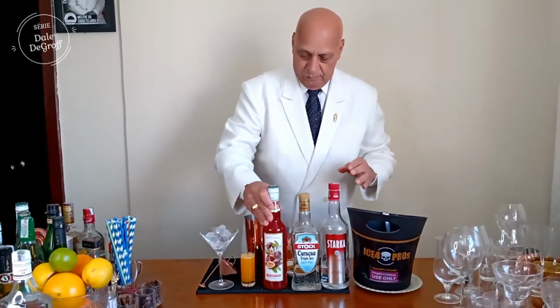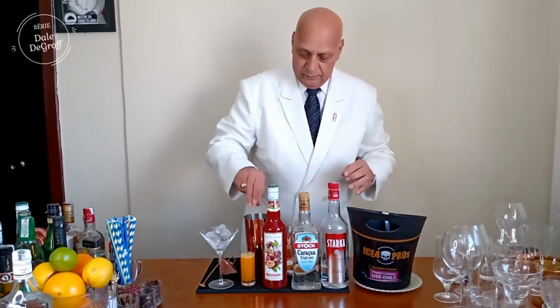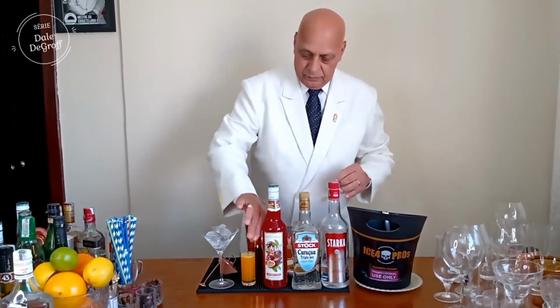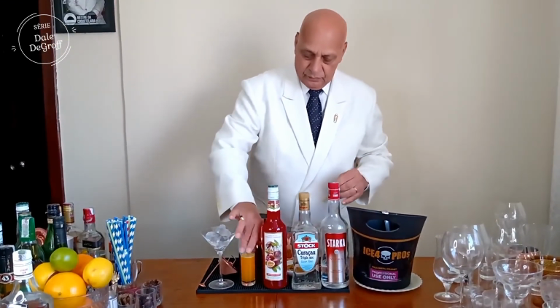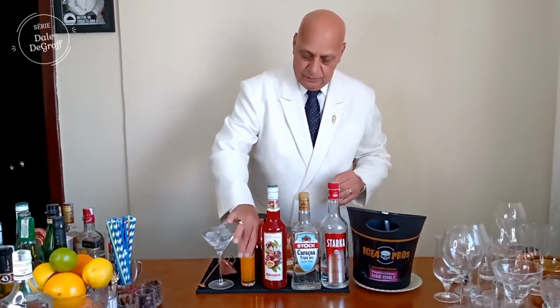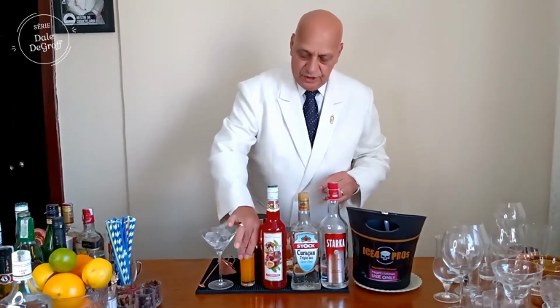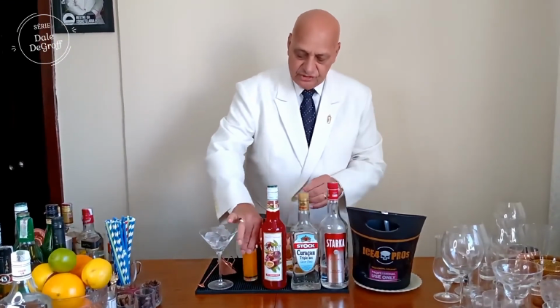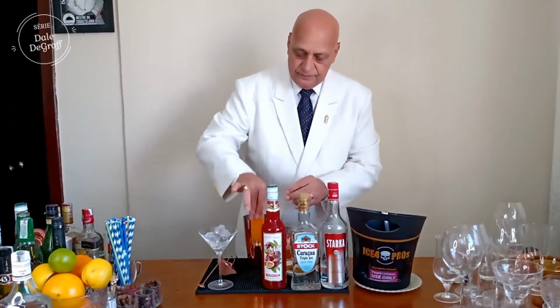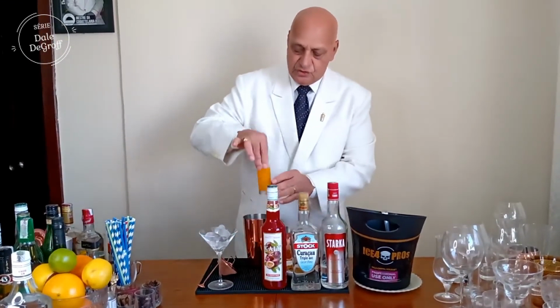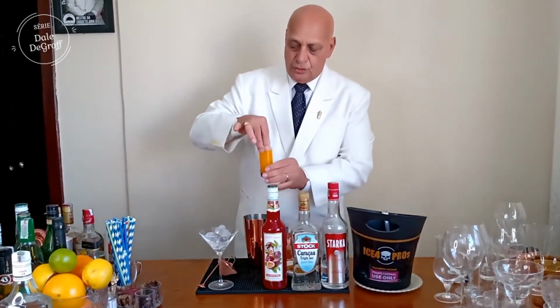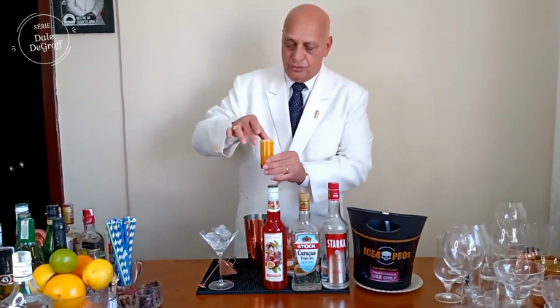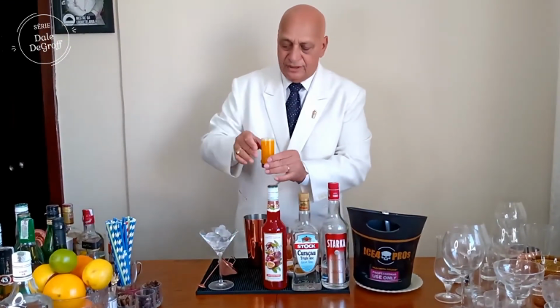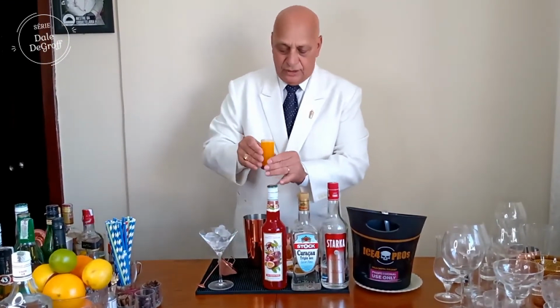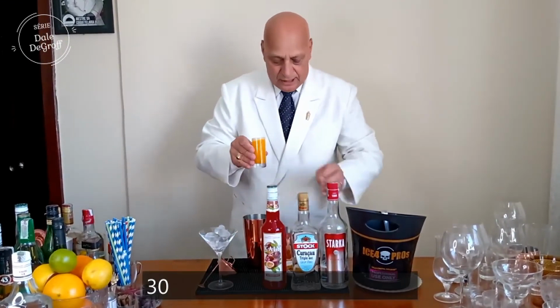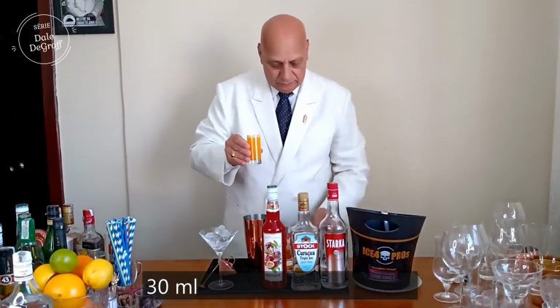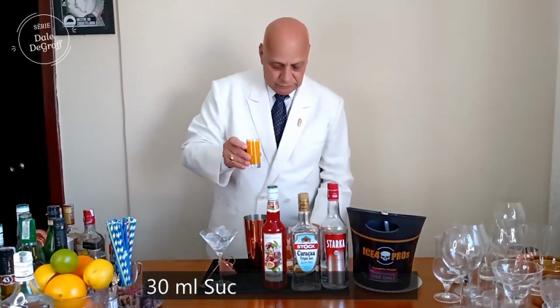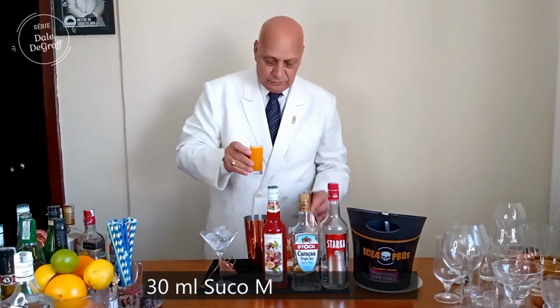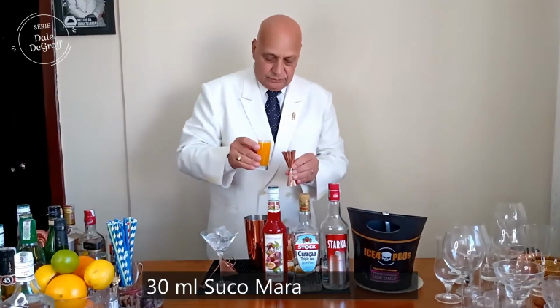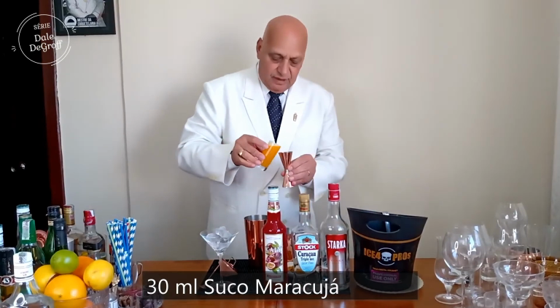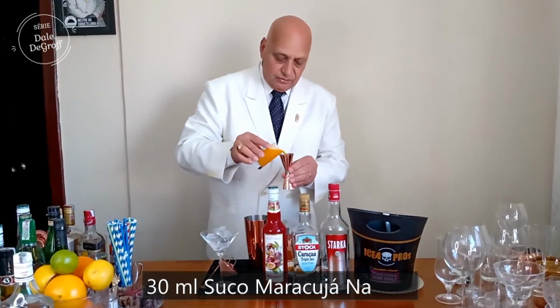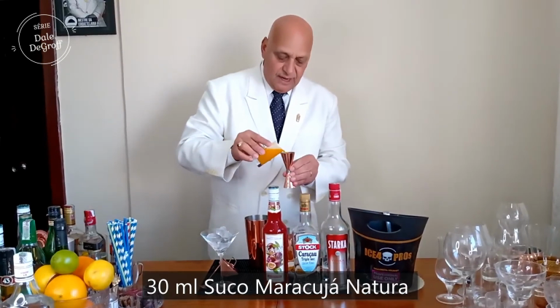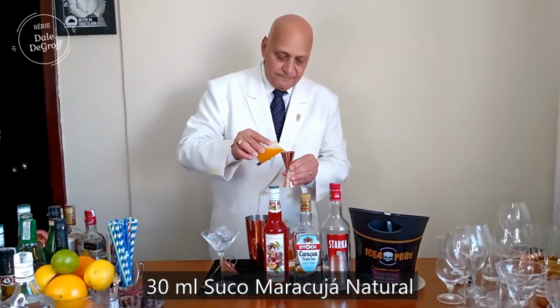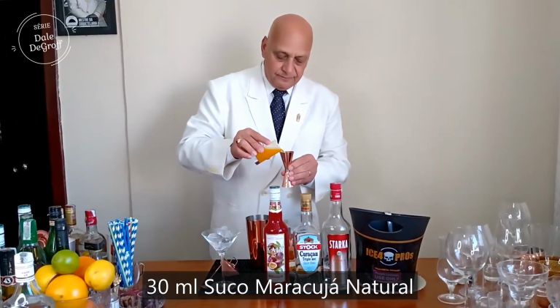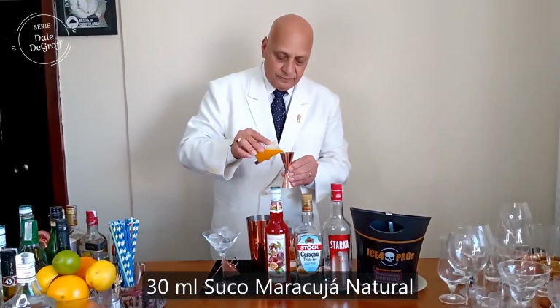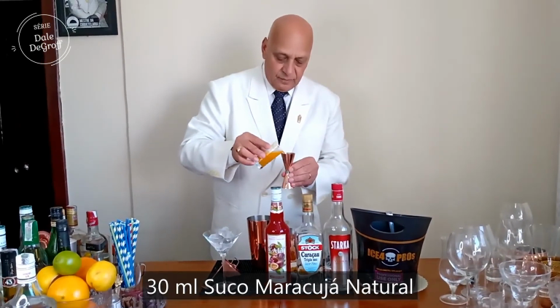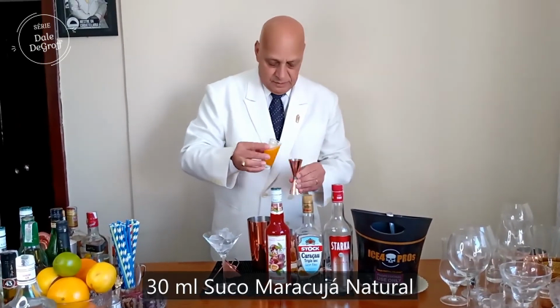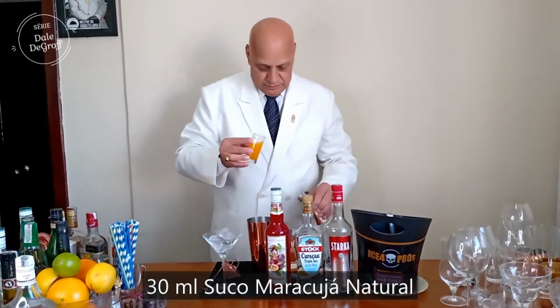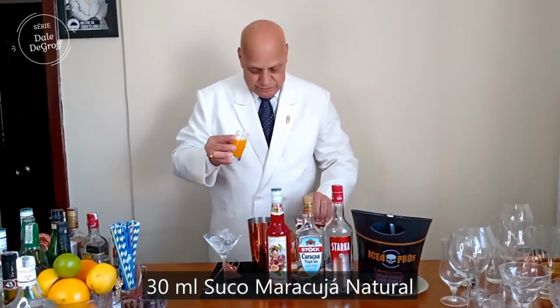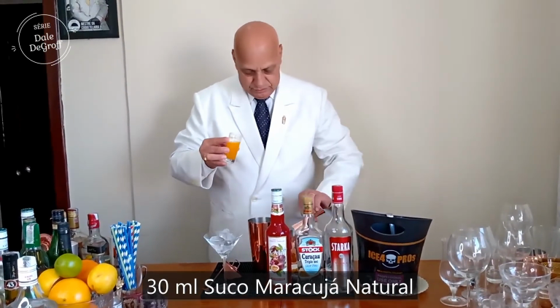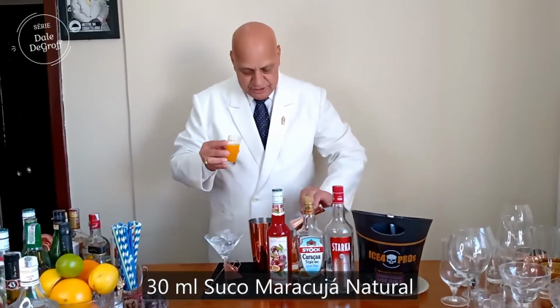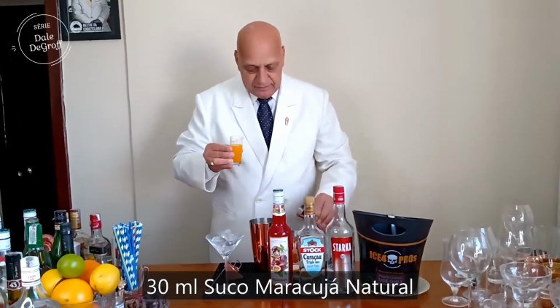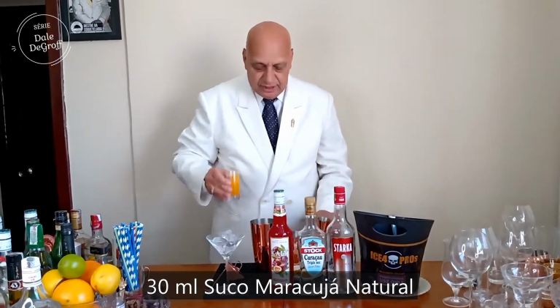Depois, suco natural de maracujá, 30 ml.